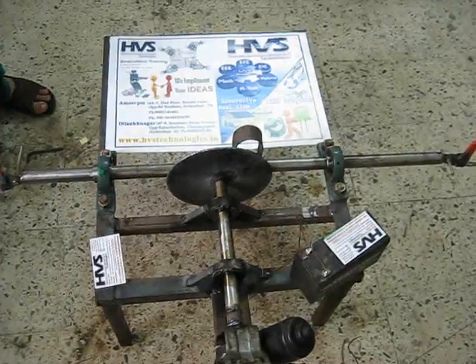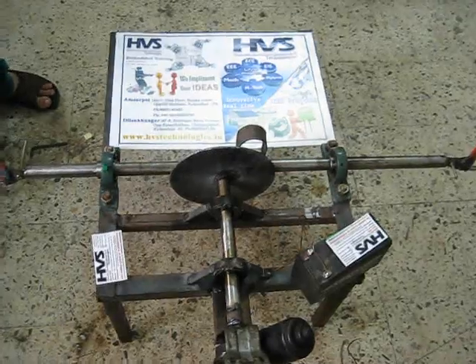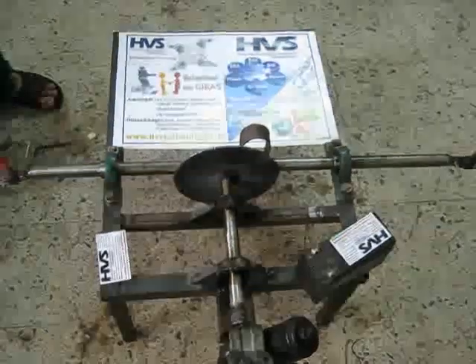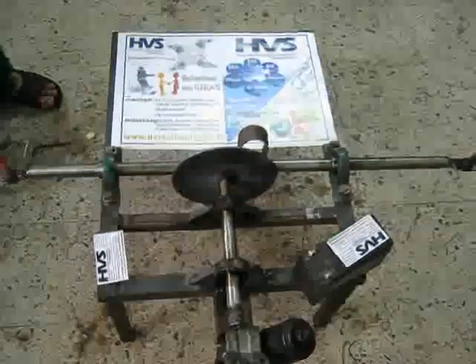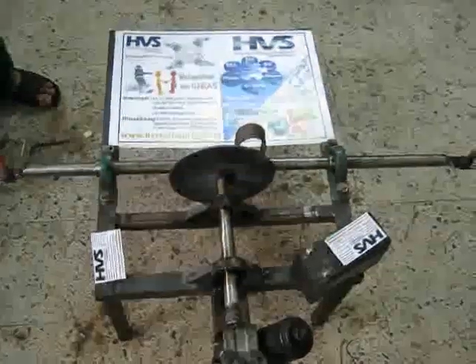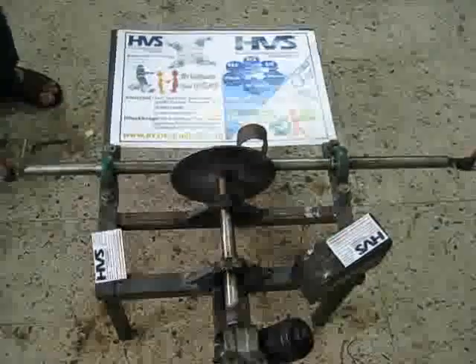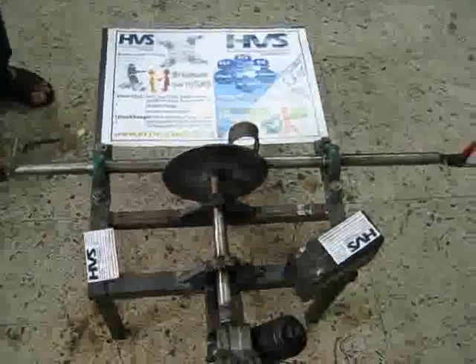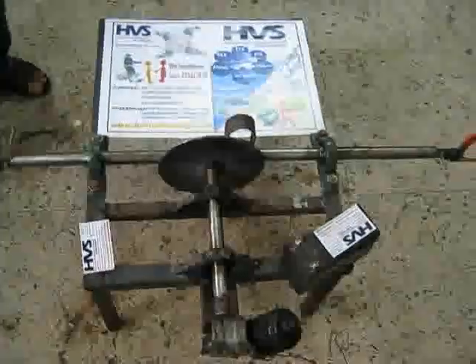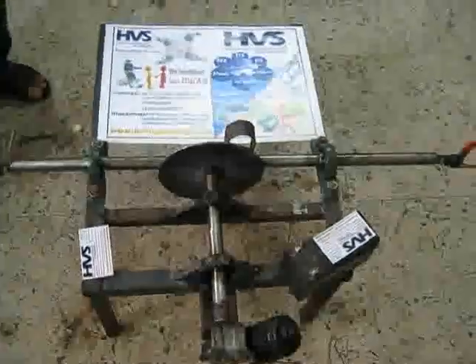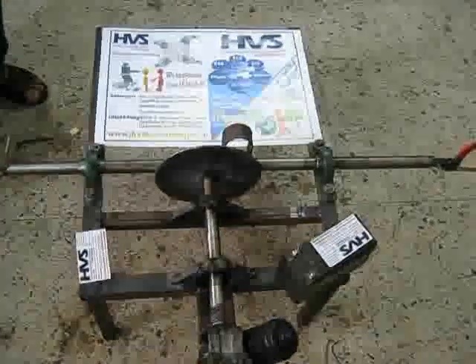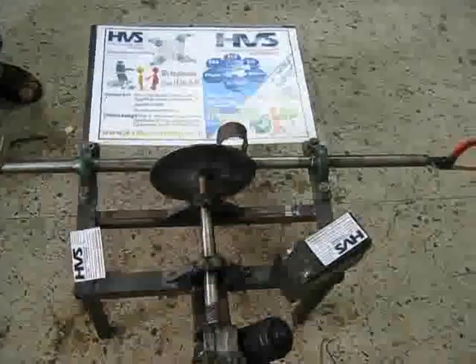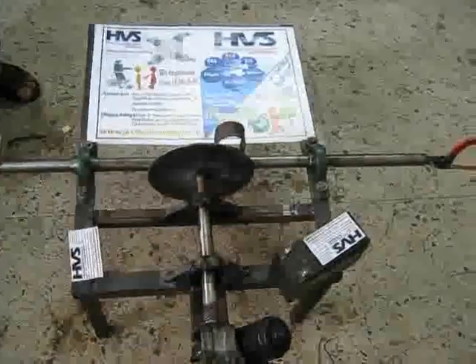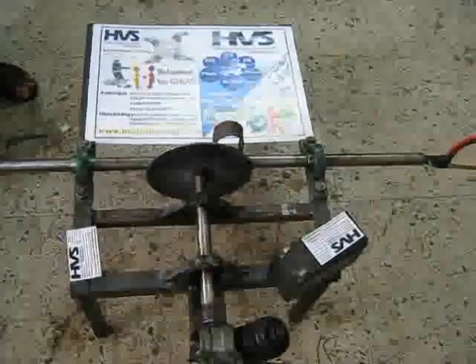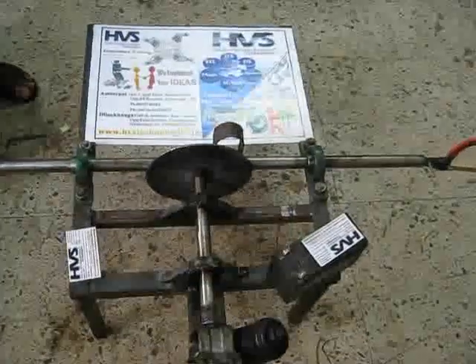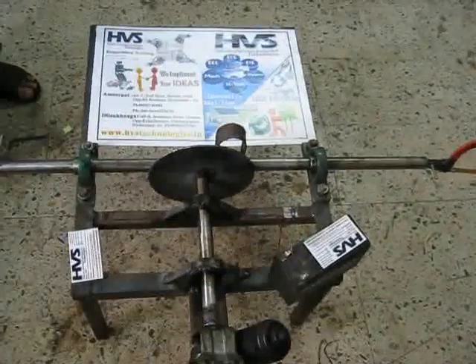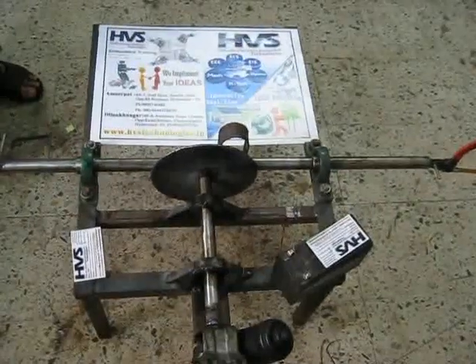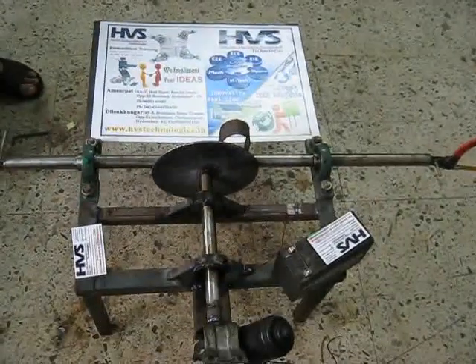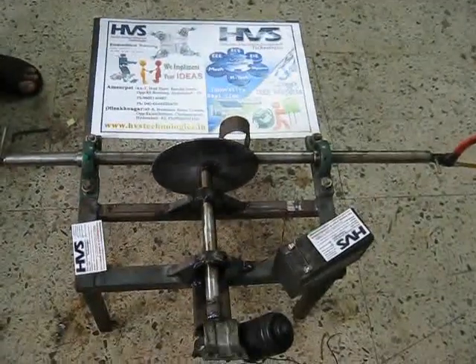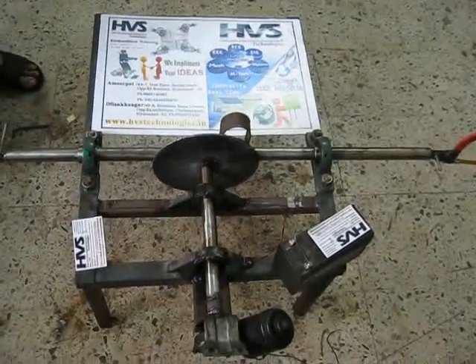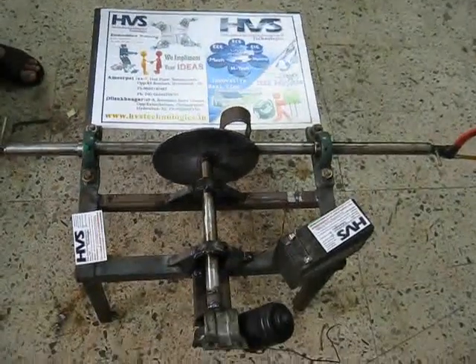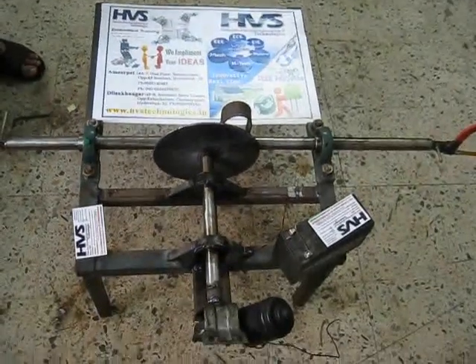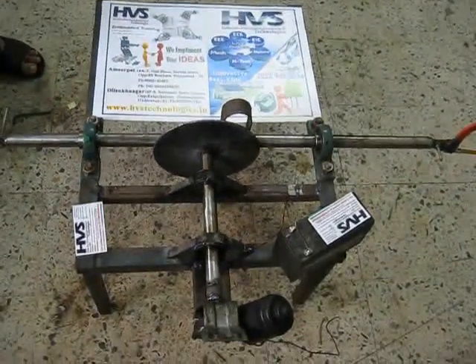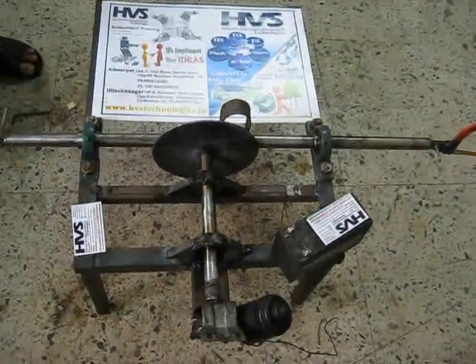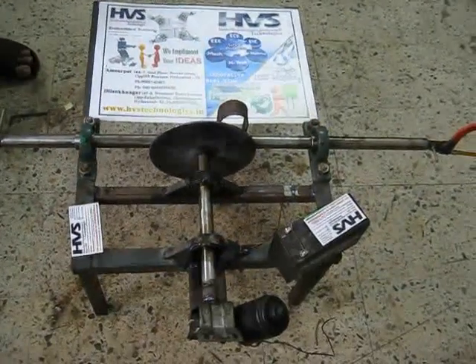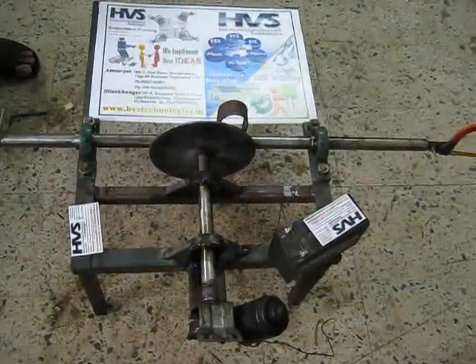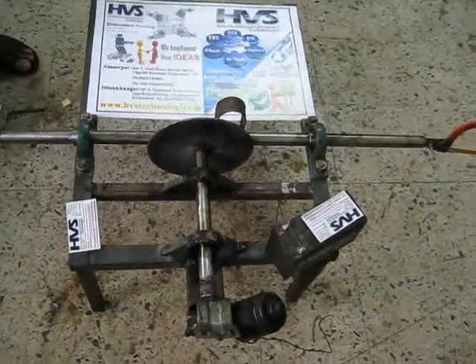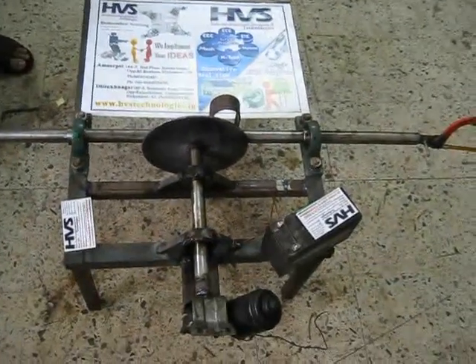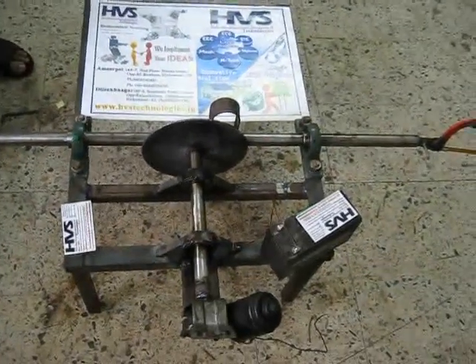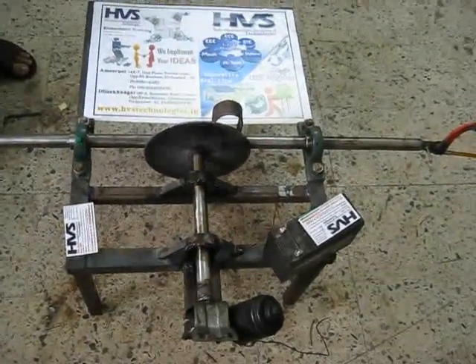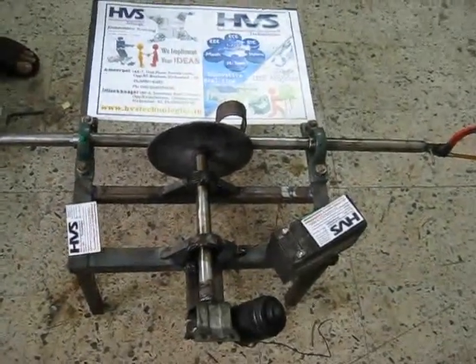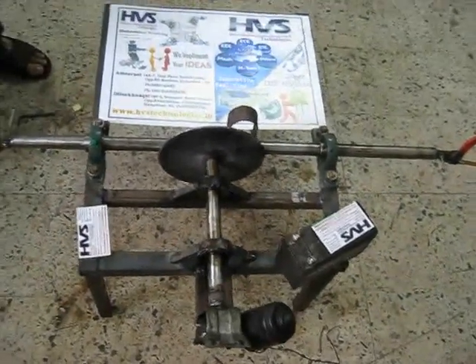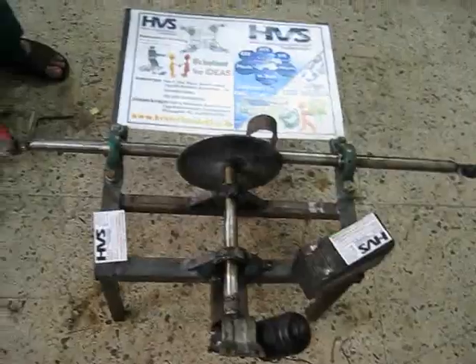Welcome to the project: fabrication of double-side hacksaw using Scotch-Yoke mechanism.